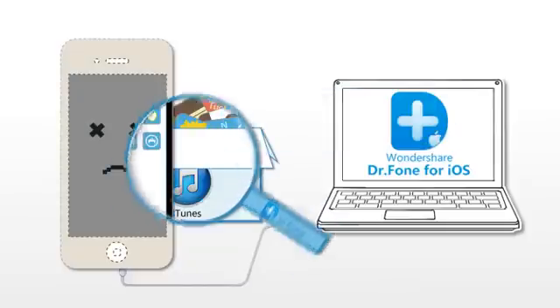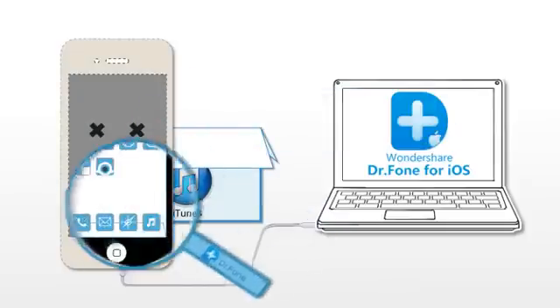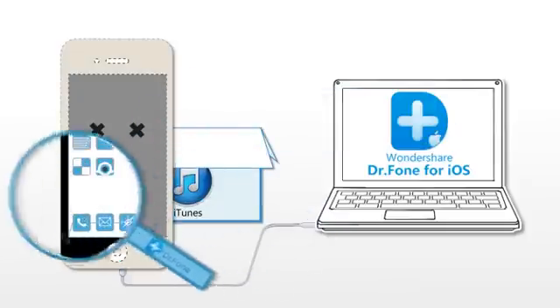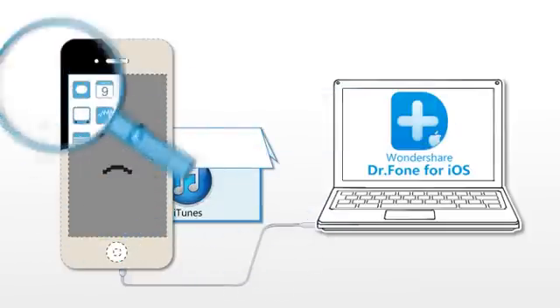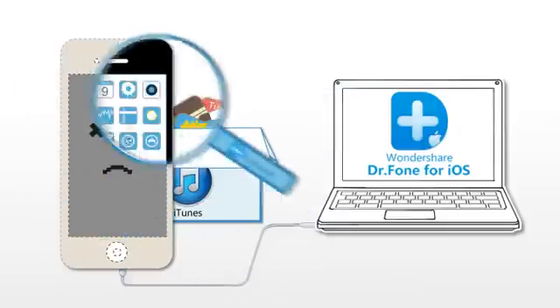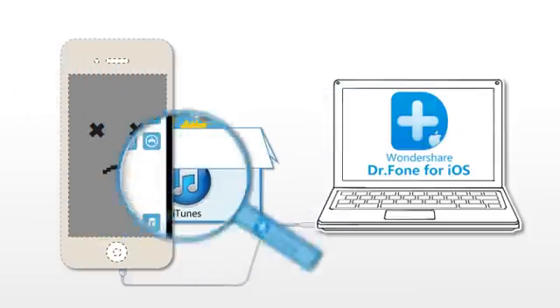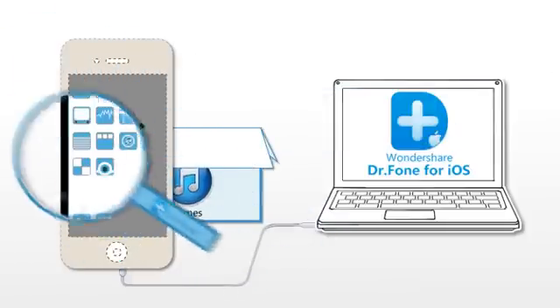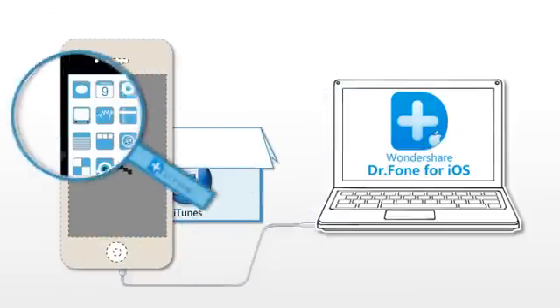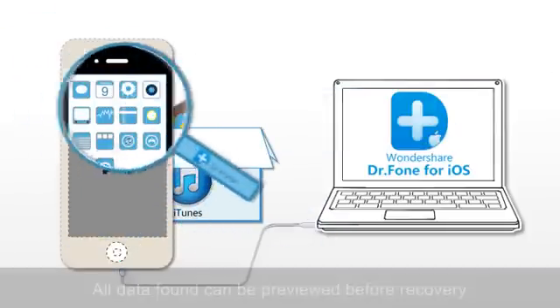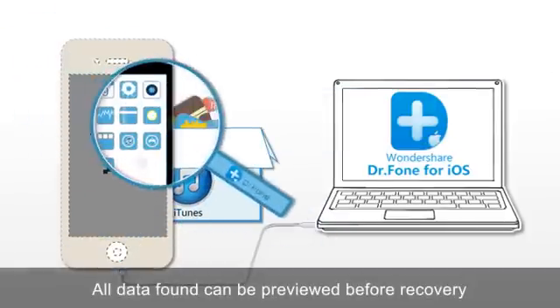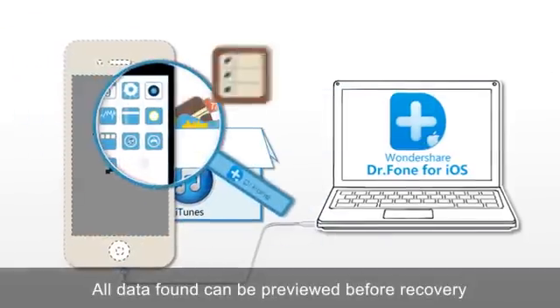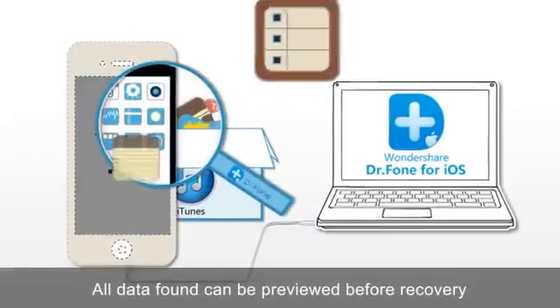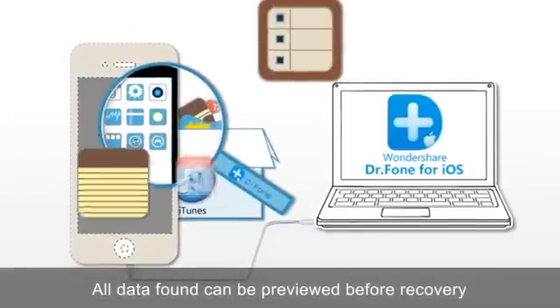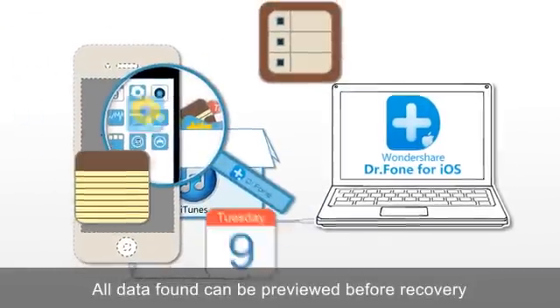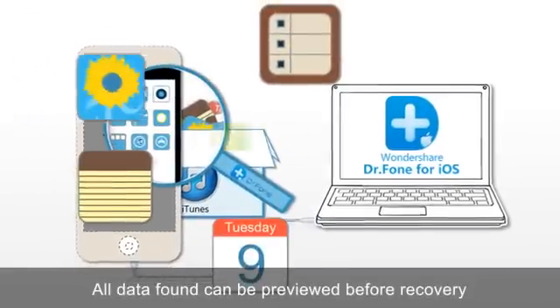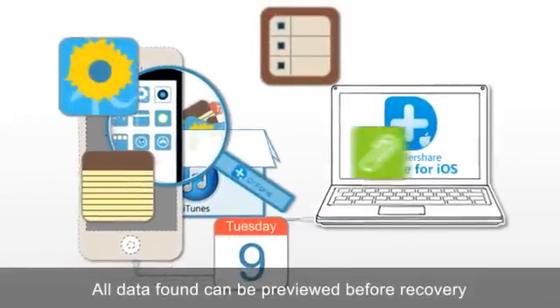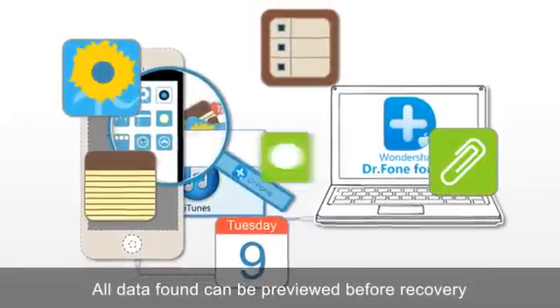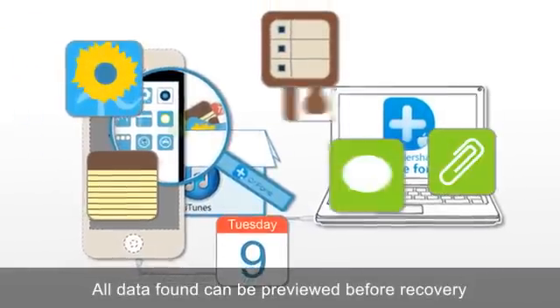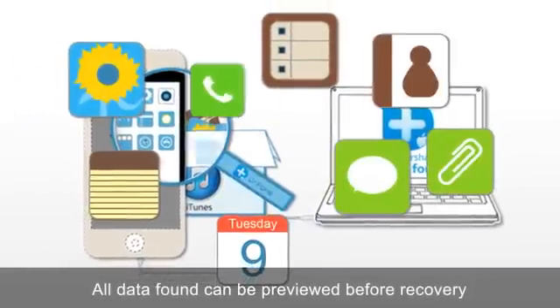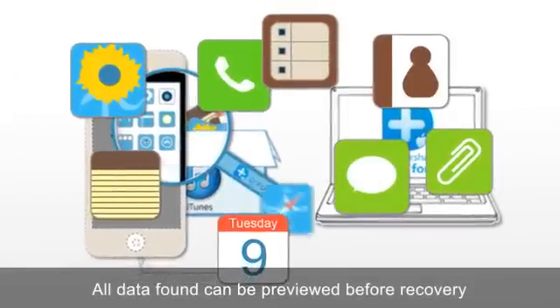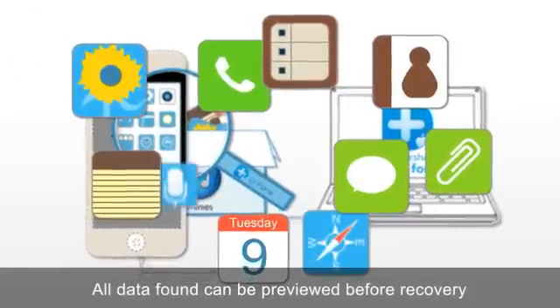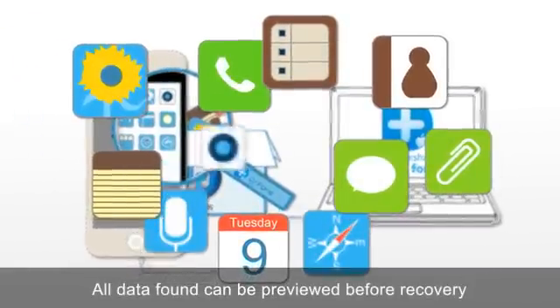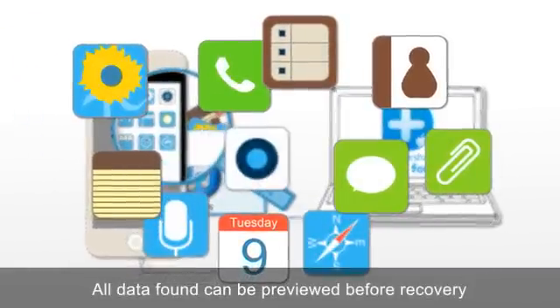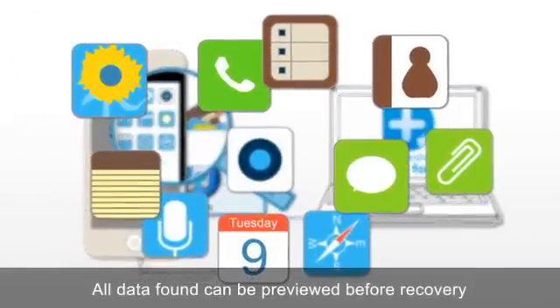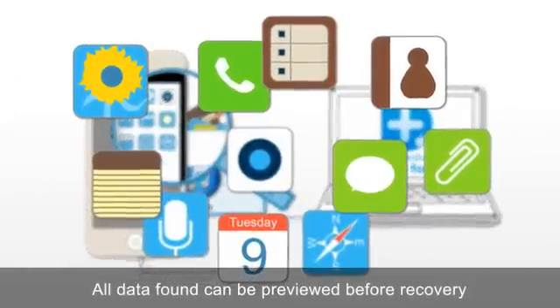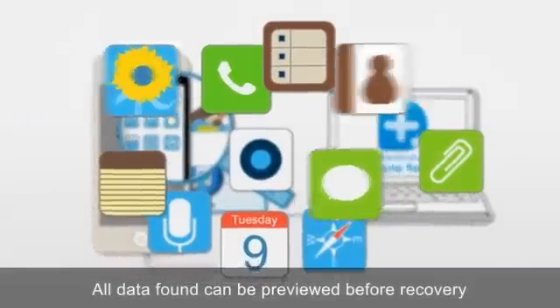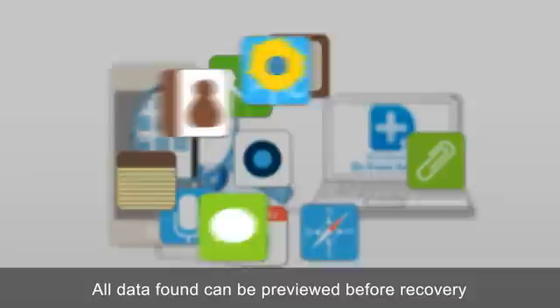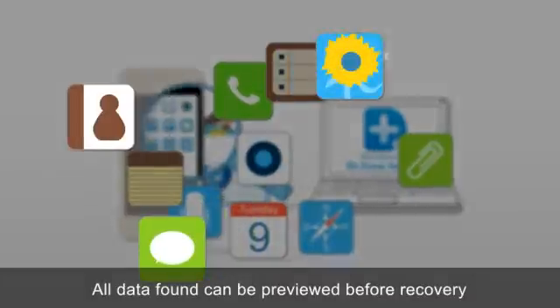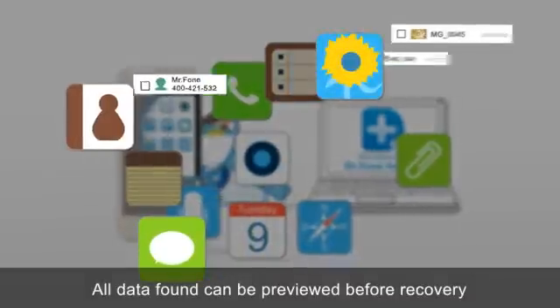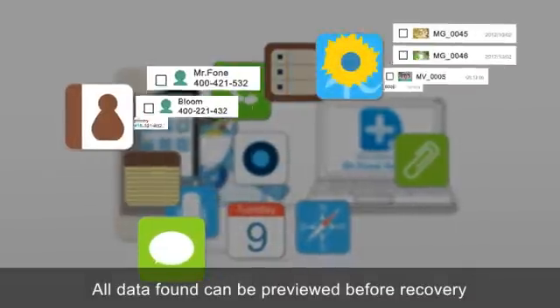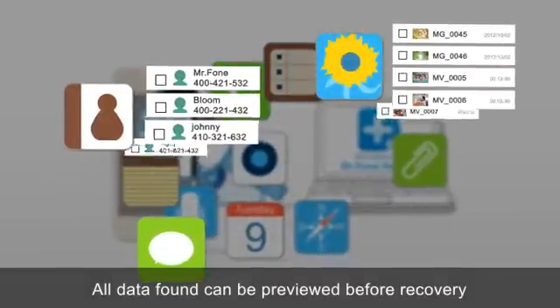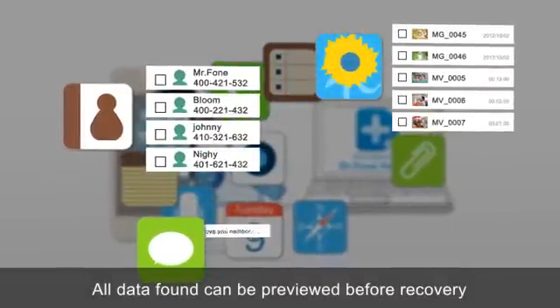No matter which way you choose, you can preview all the contacts, text messages, photos, notes, calendar, and more before recovery.